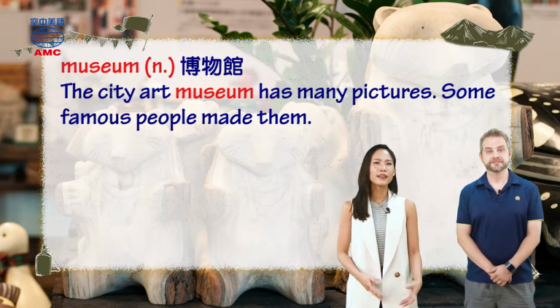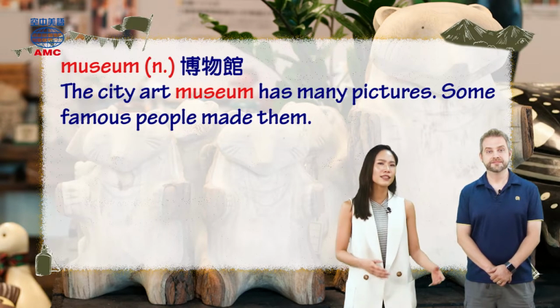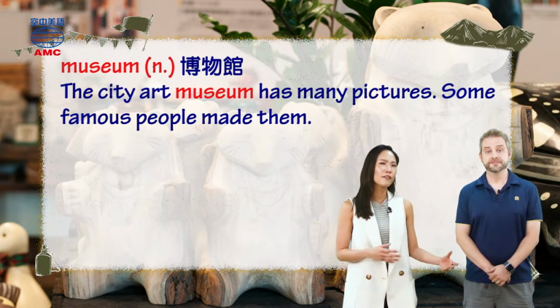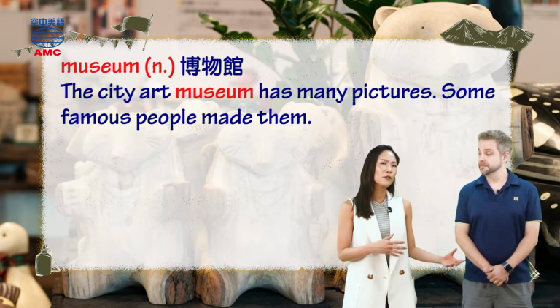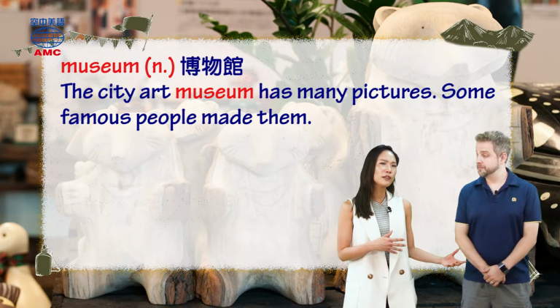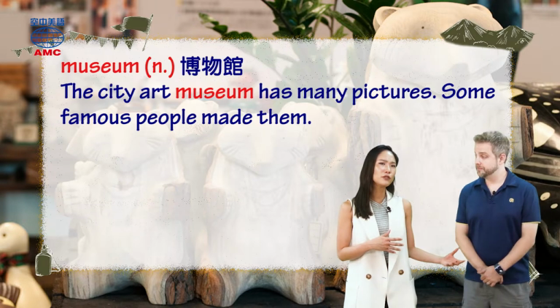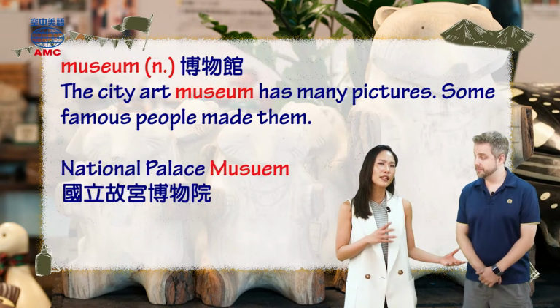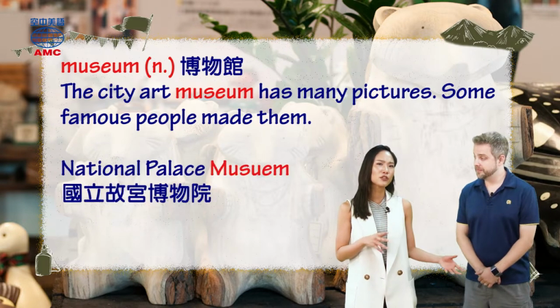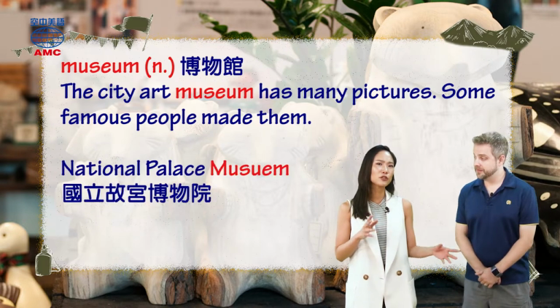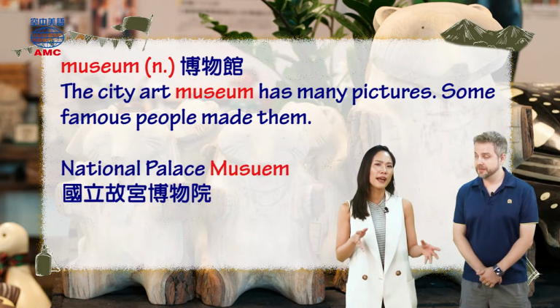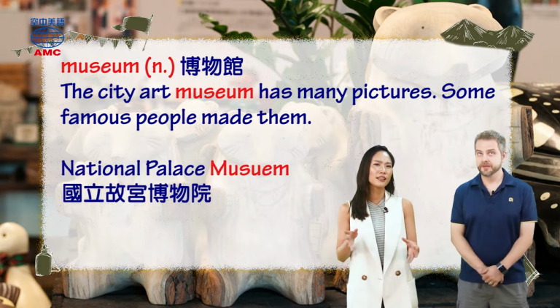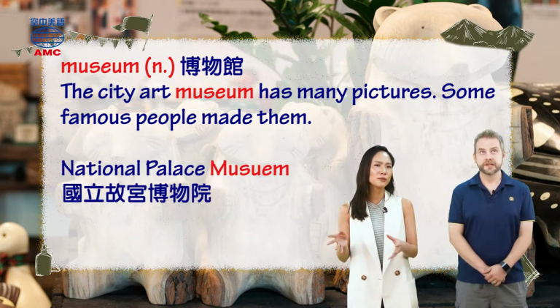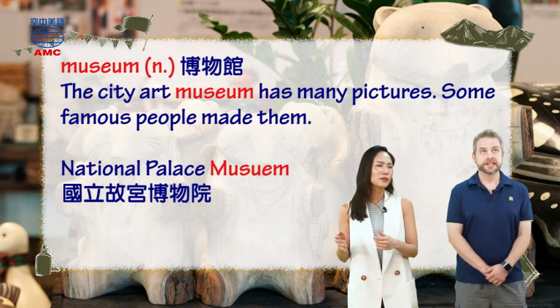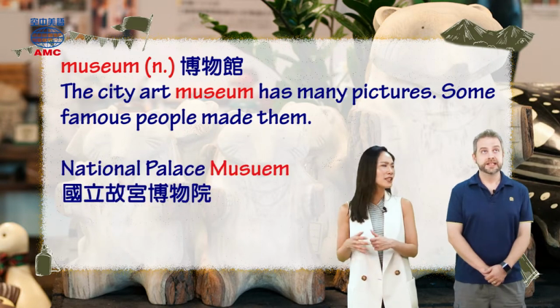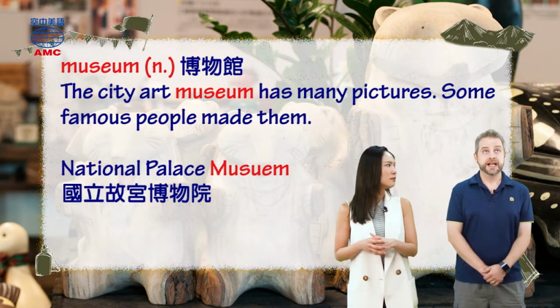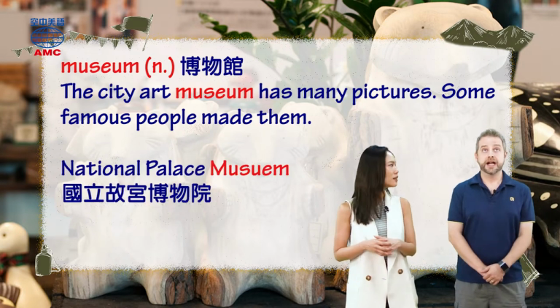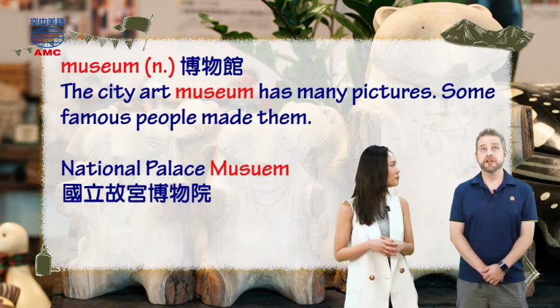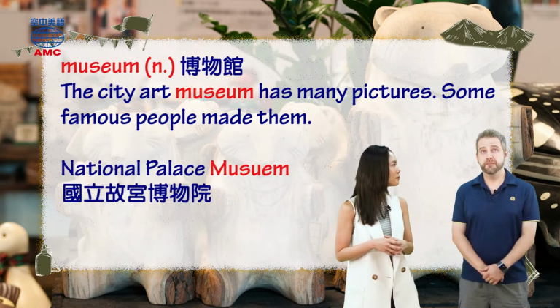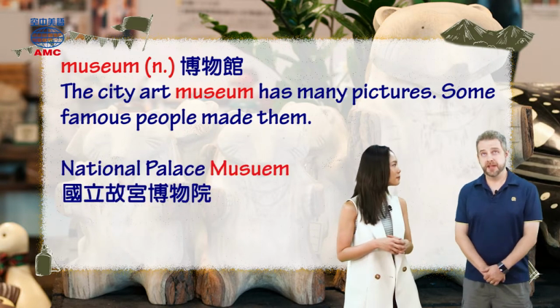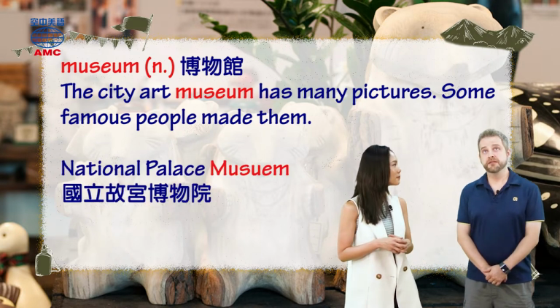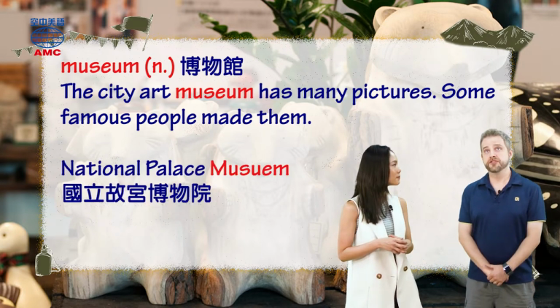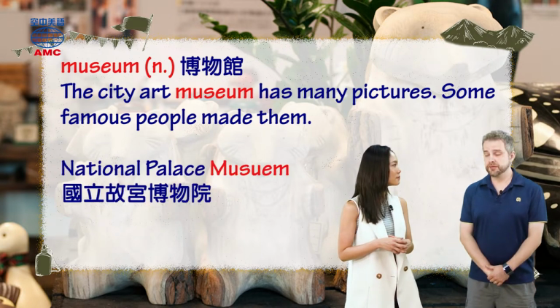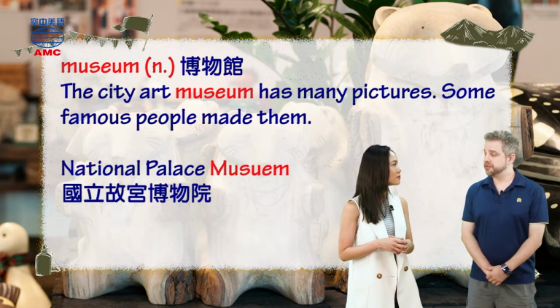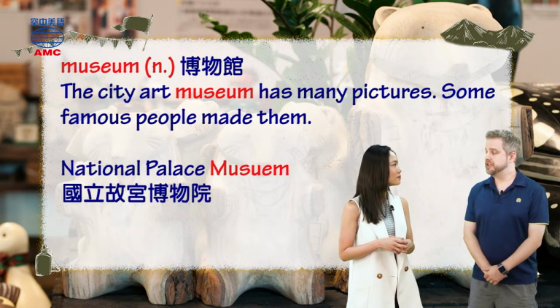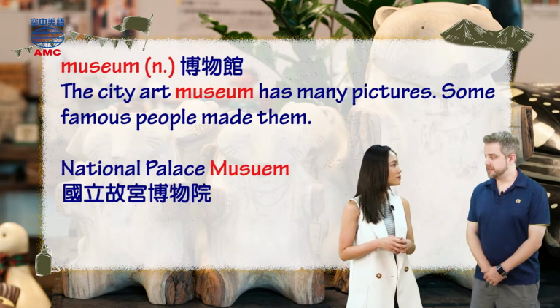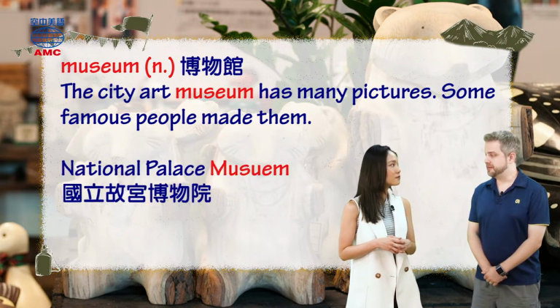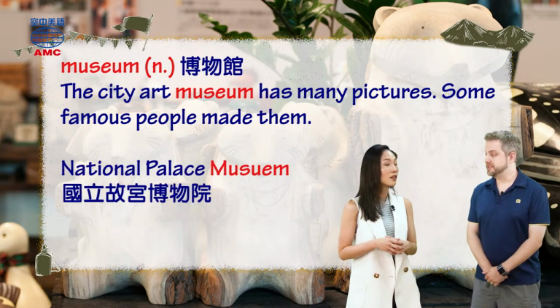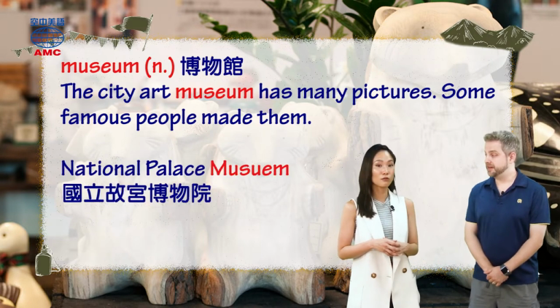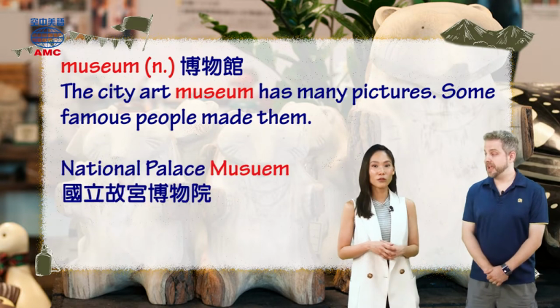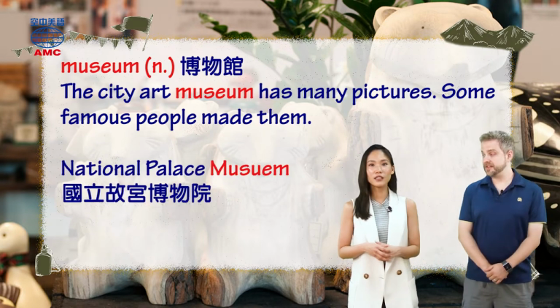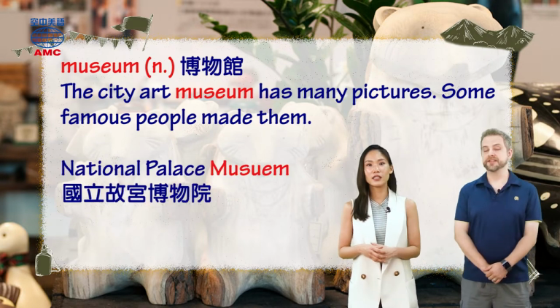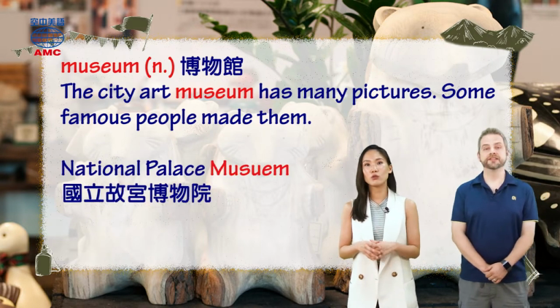Pat, have you been to National Palace Museum? I've been two or three times now, yes. Really?